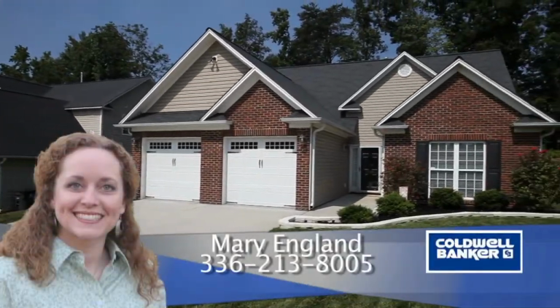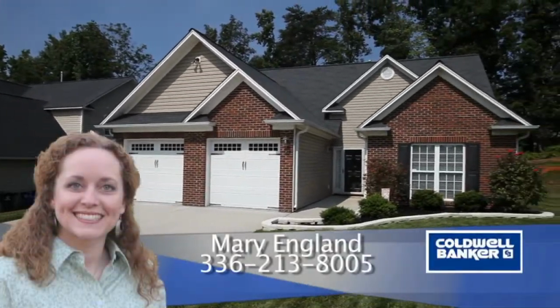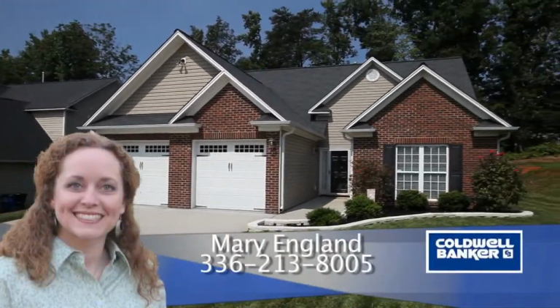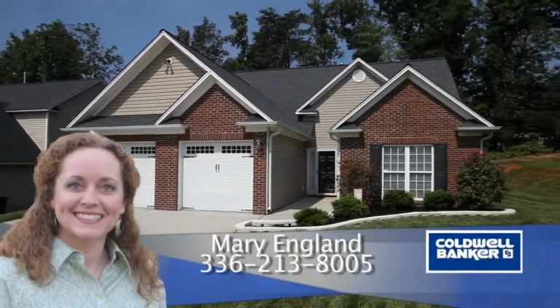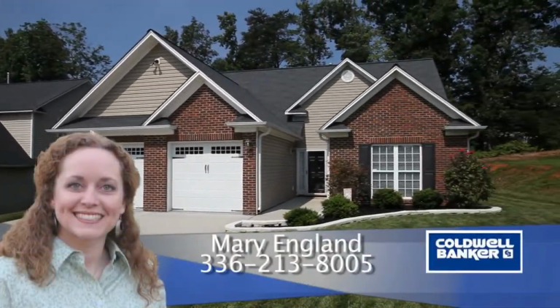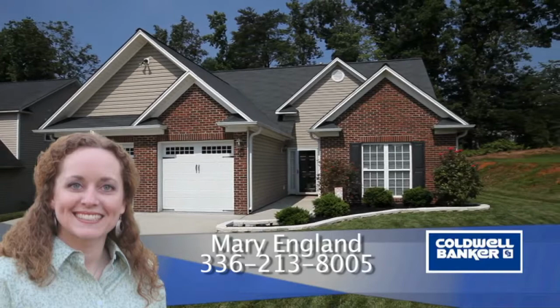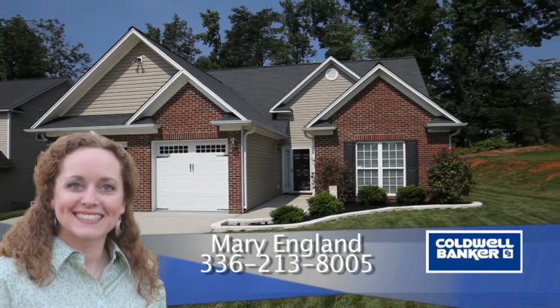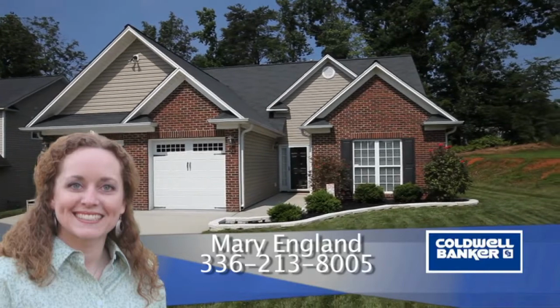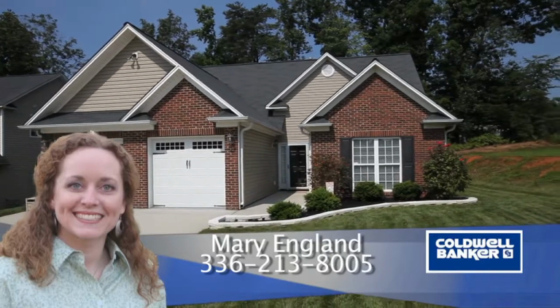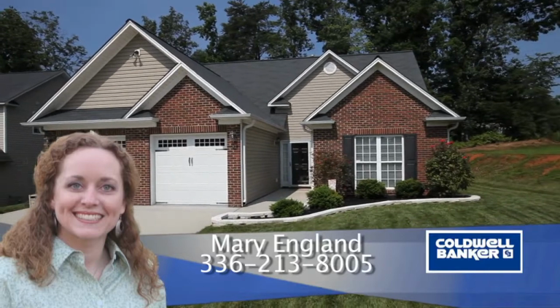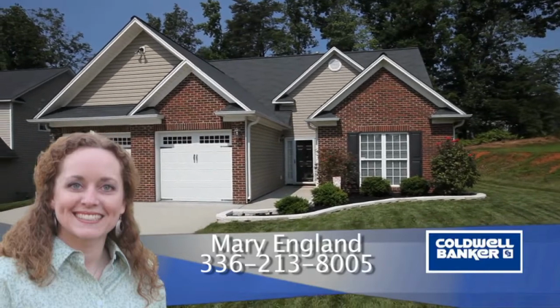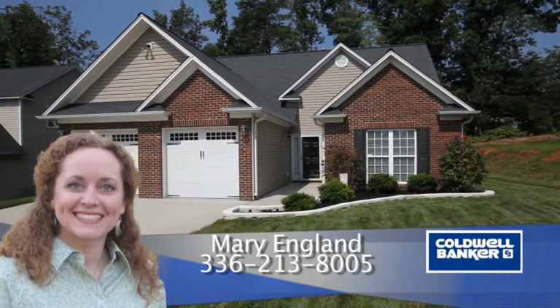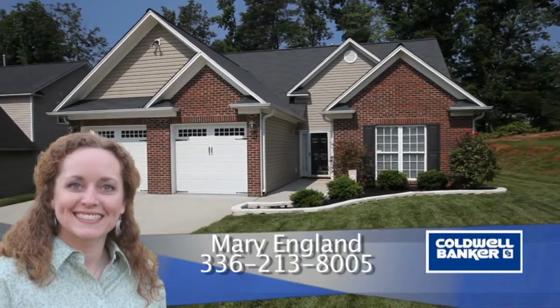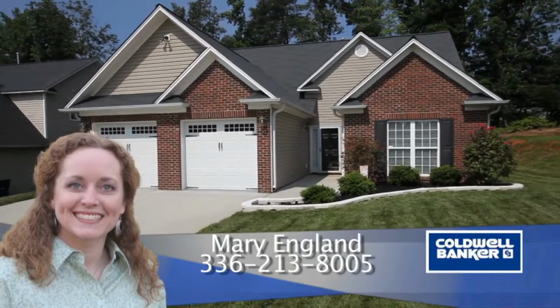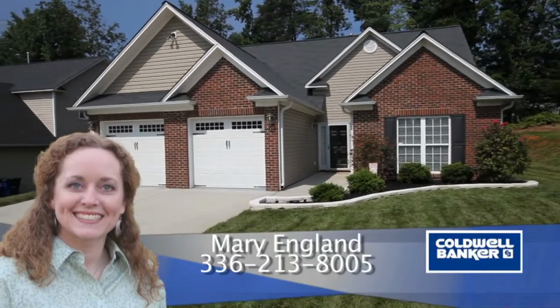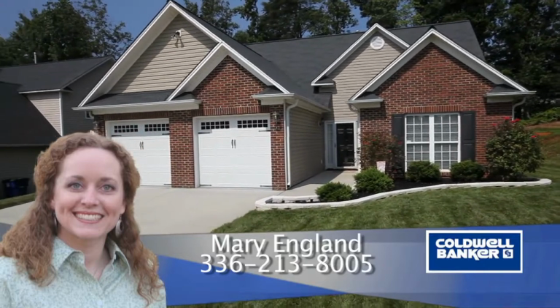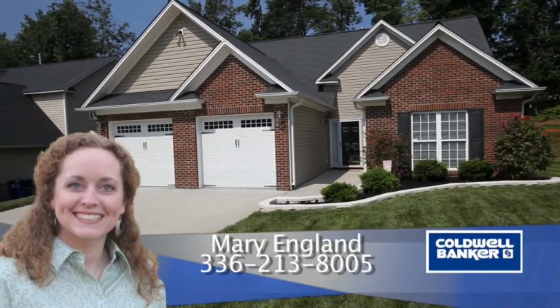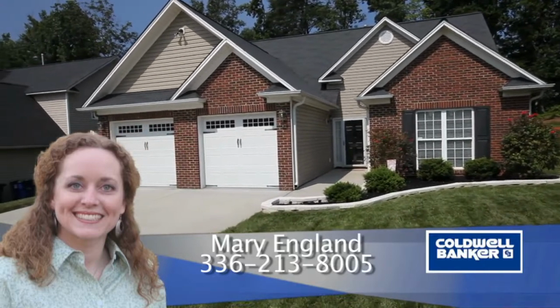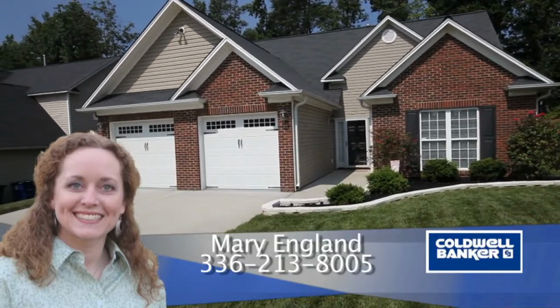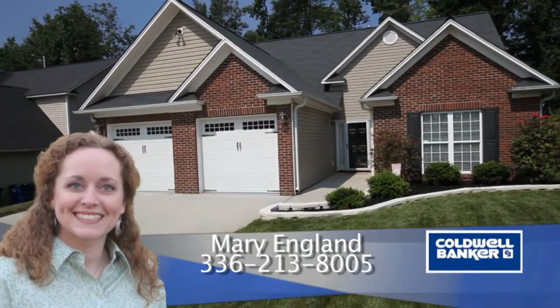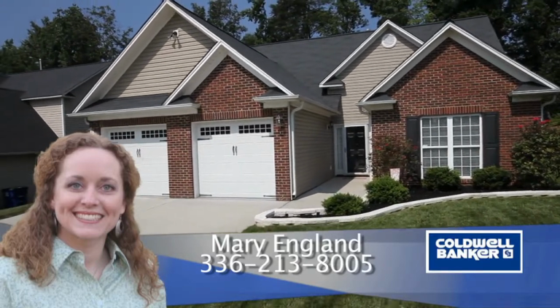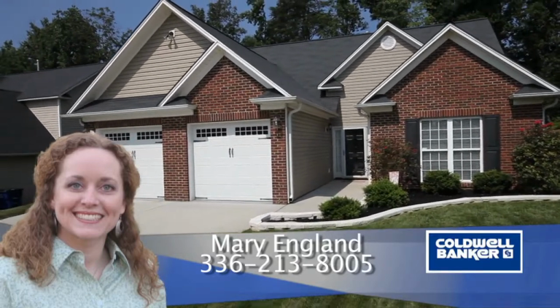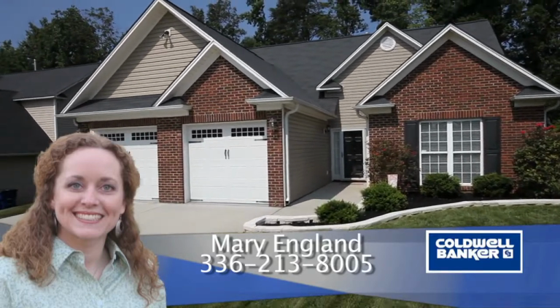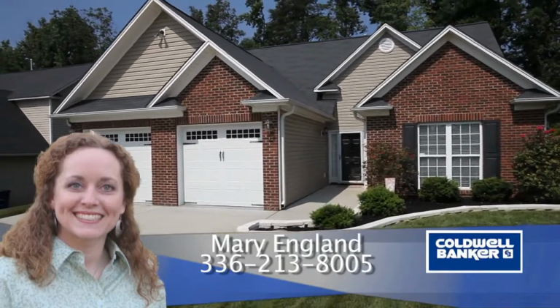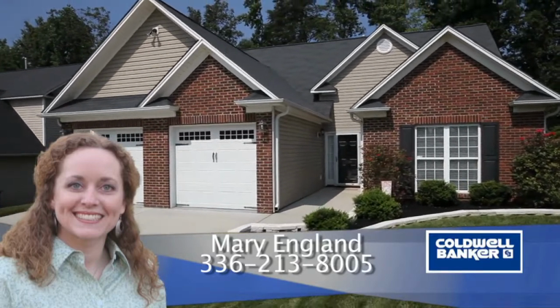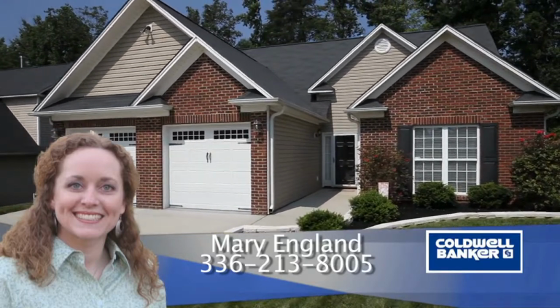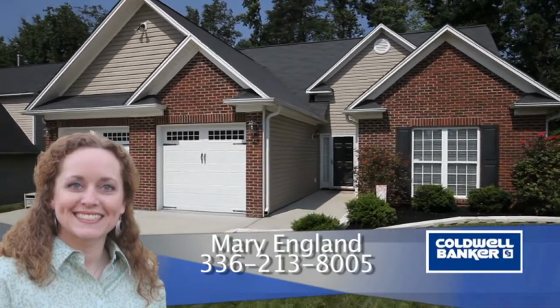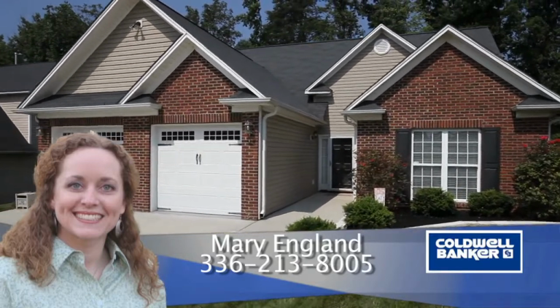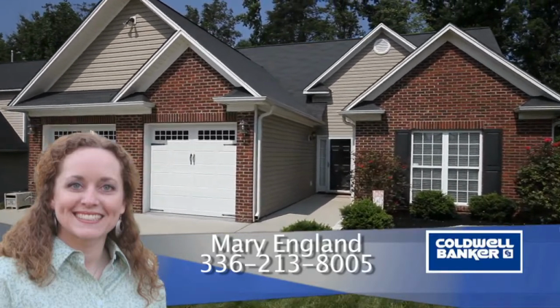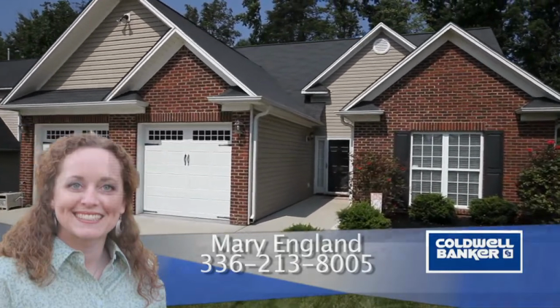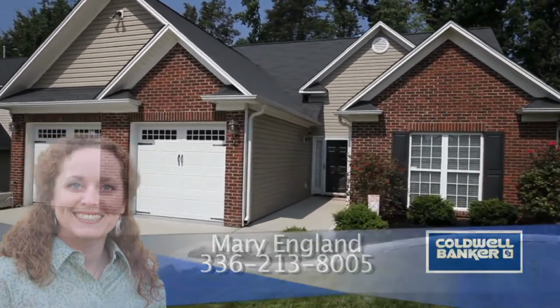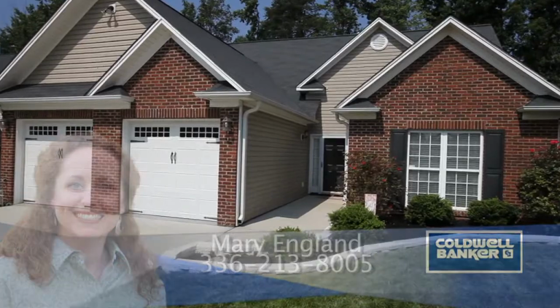This gorgeous brick-faced ranch is 166 Brooks Edge in Winston-Salem, North Carolina.